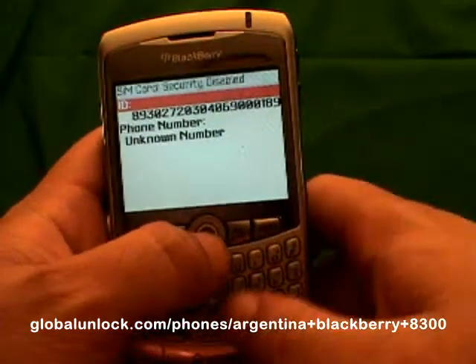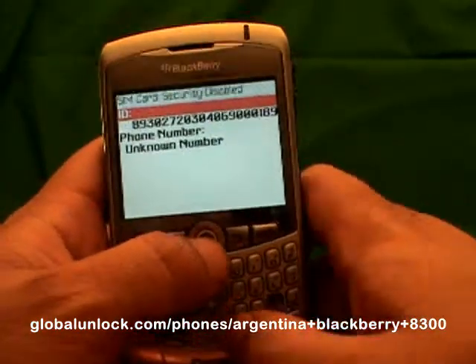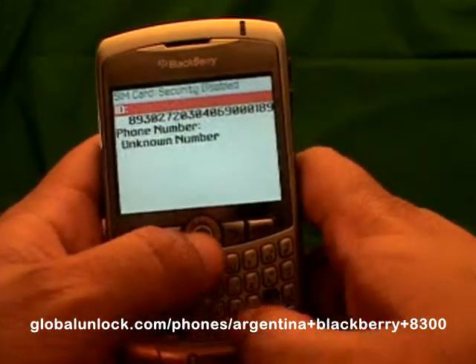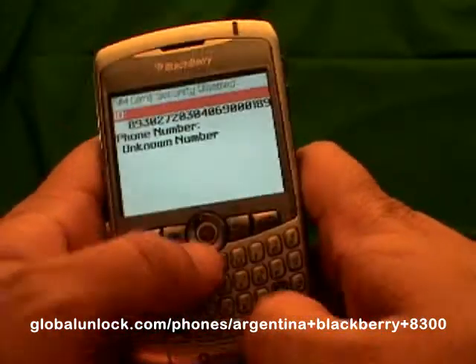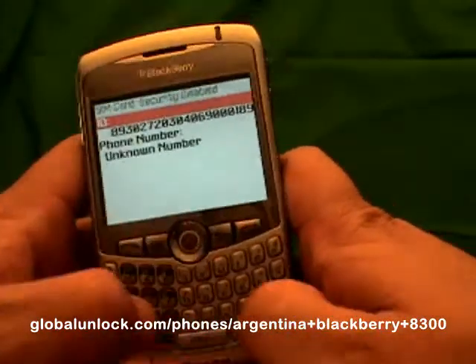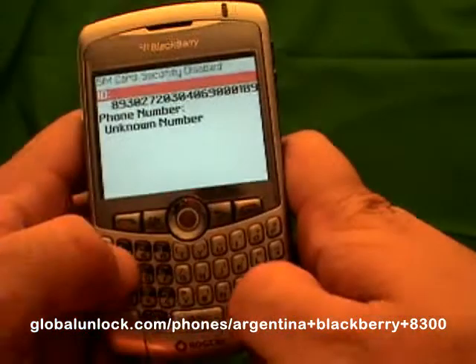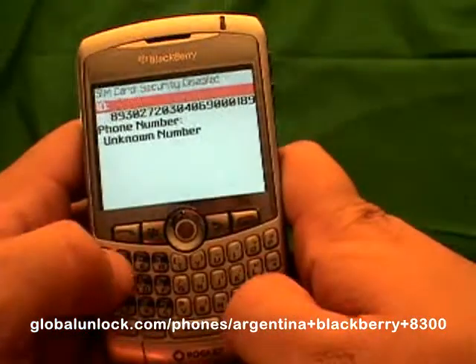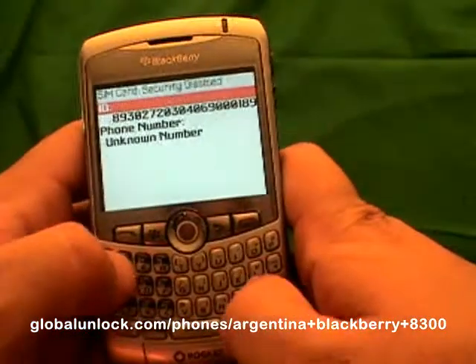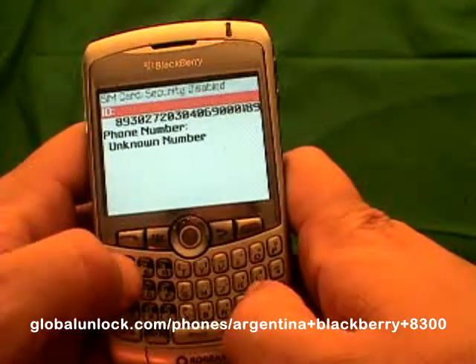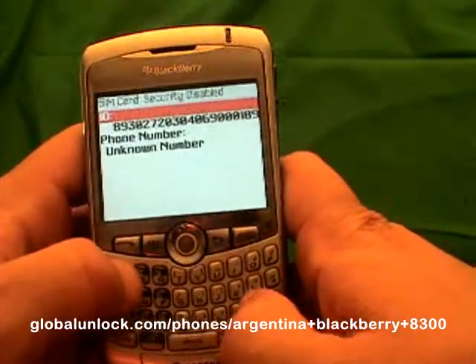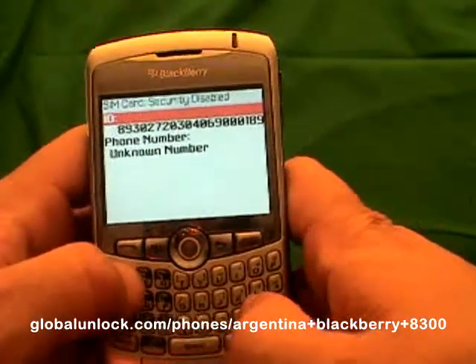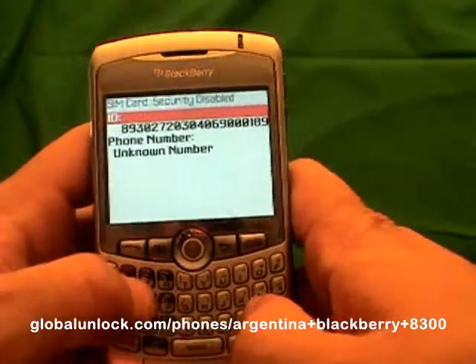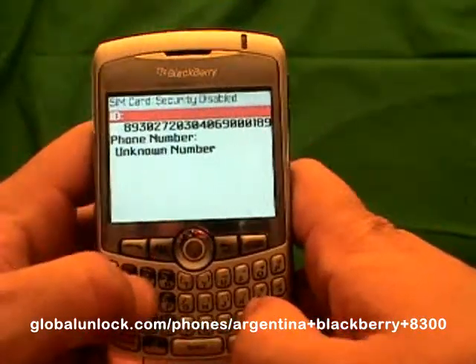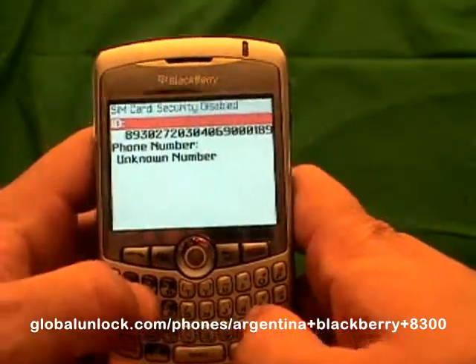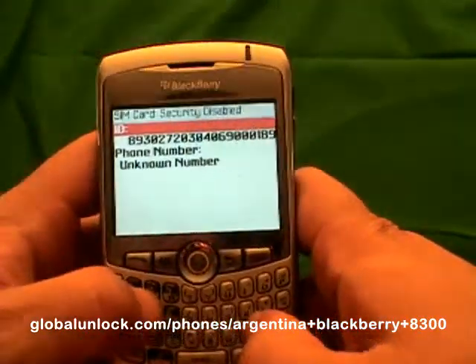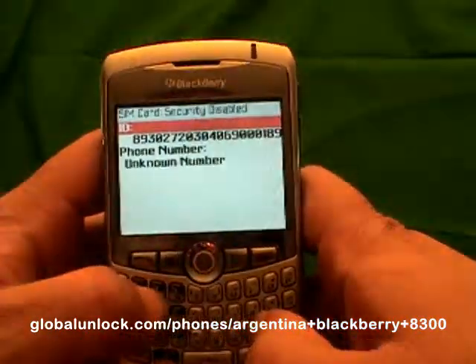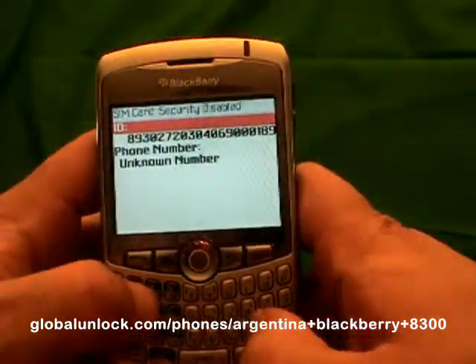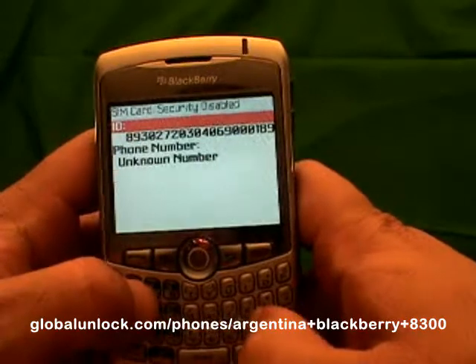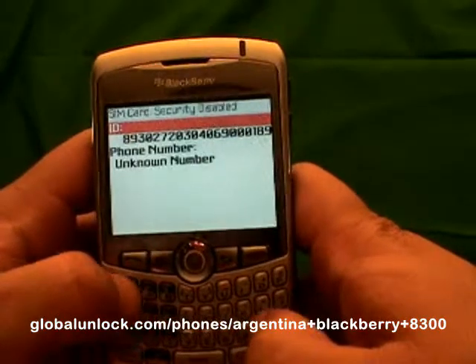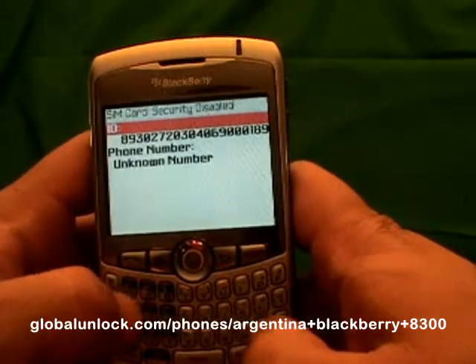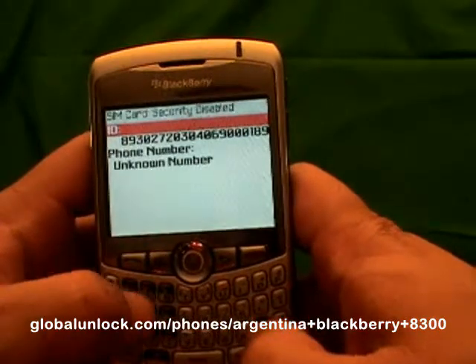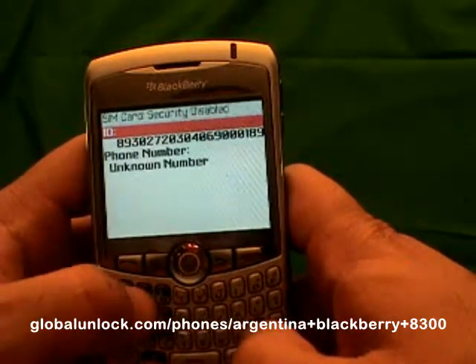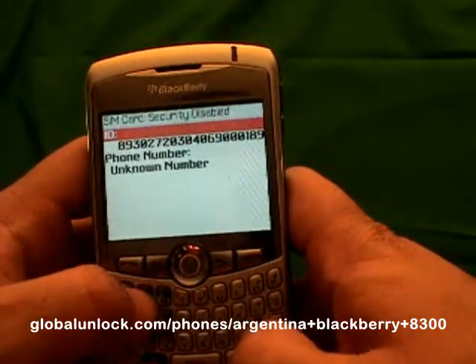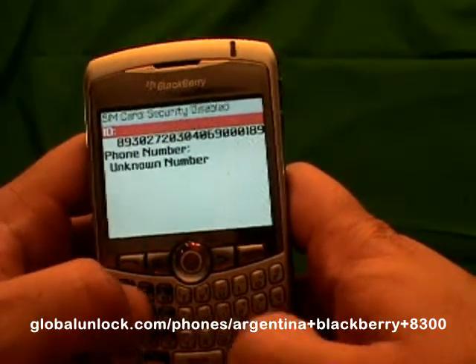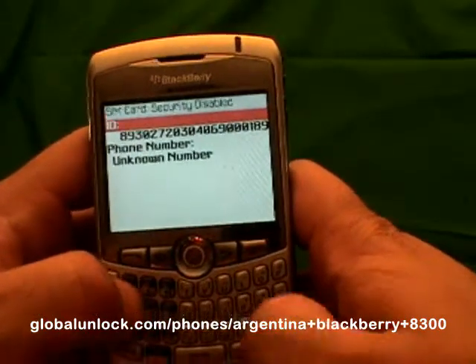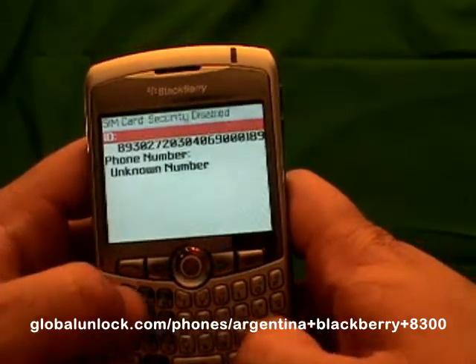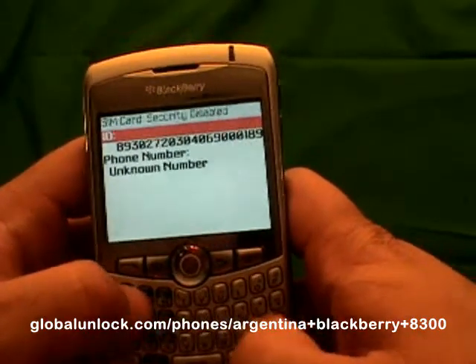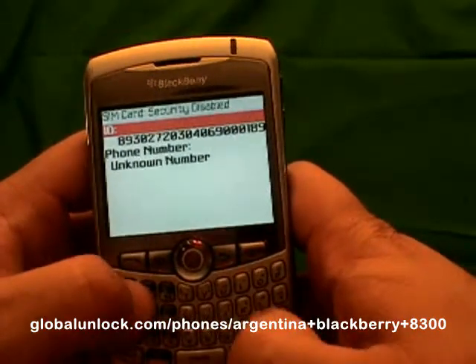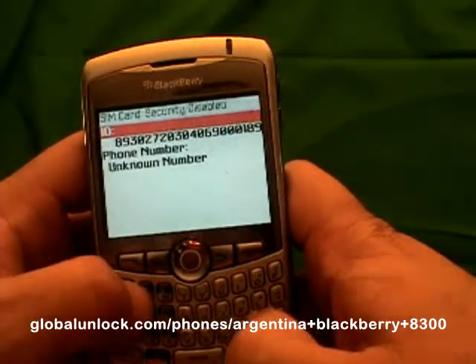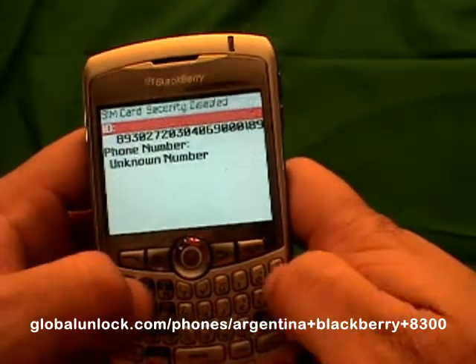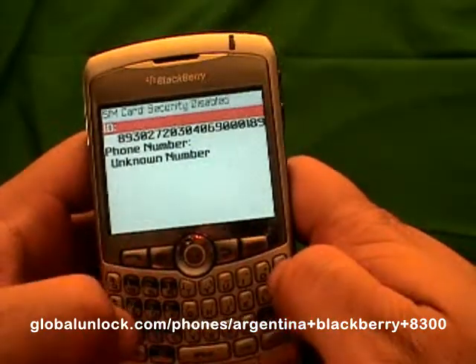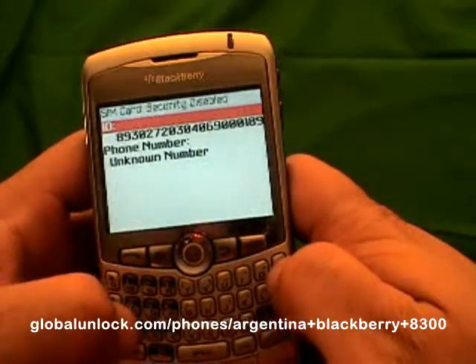Now I am going to type in MEPD — Michael, Edmund, Peter, David. You won't actually see it appear on the screen. That is kind of the tricky part here.